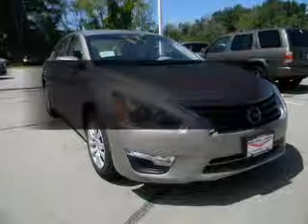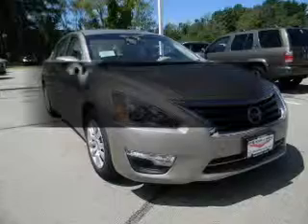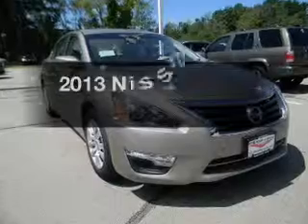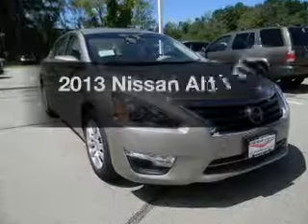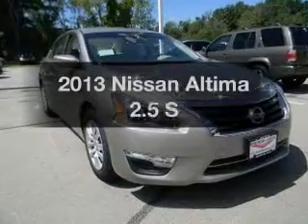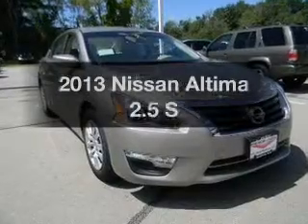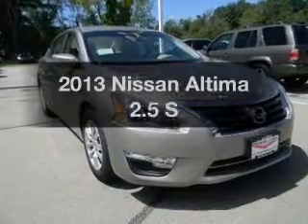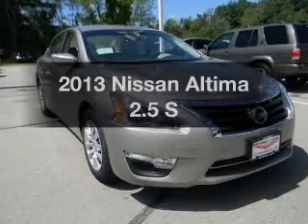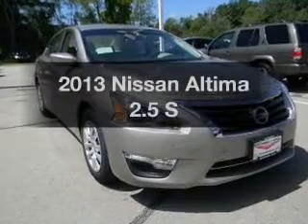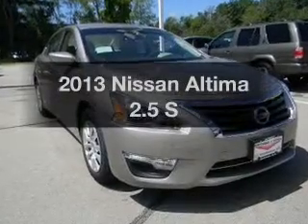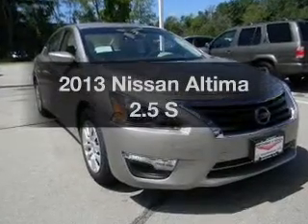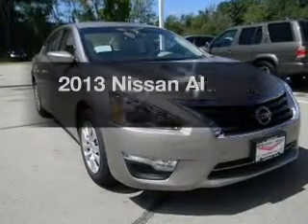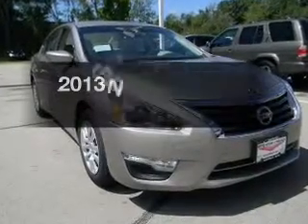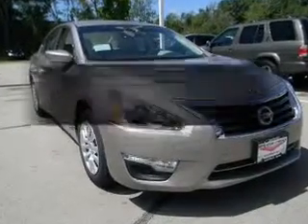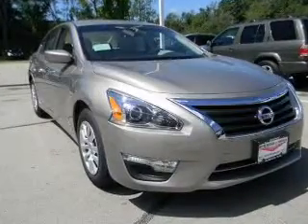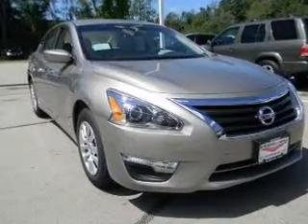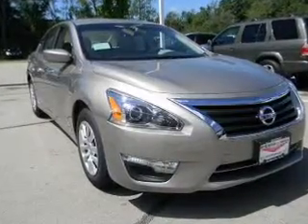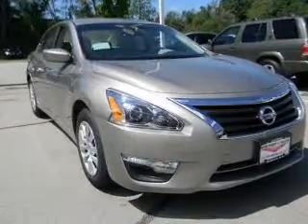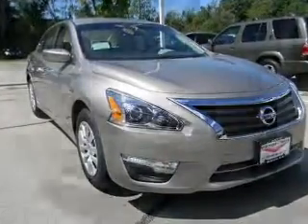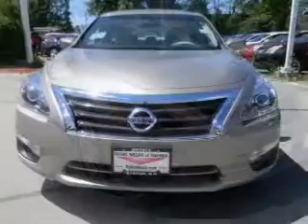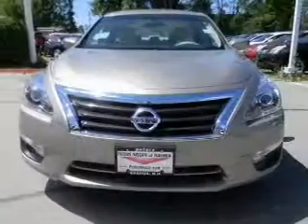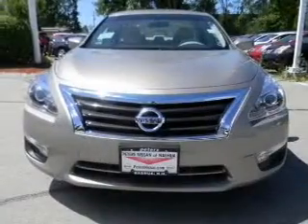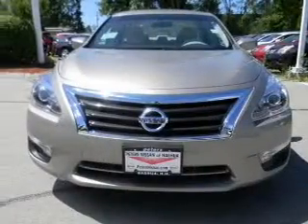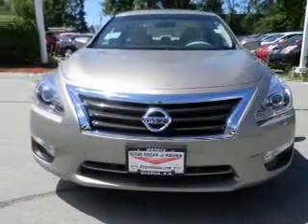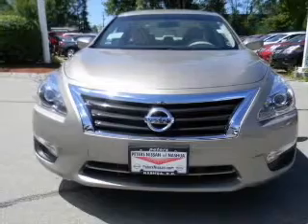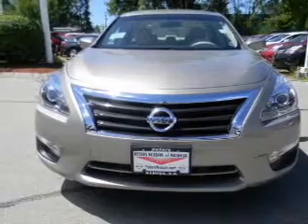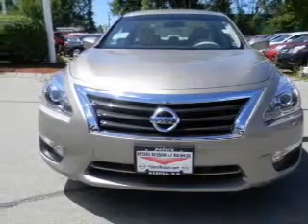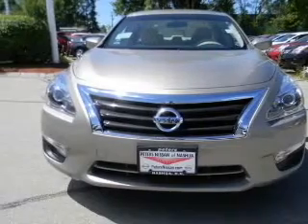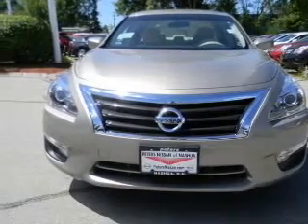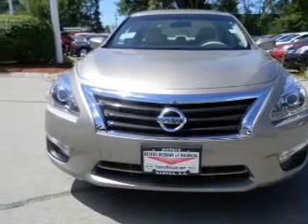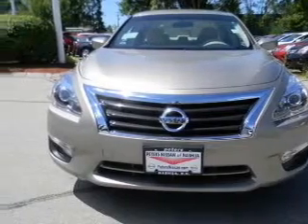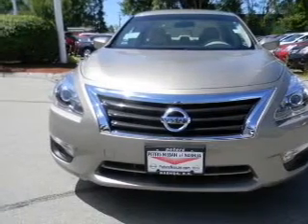Get noticed in this 2013 Nissan Altima. If you're looking for a first-rate auto, this one could be yours today.